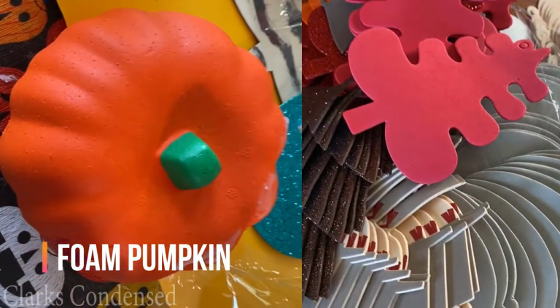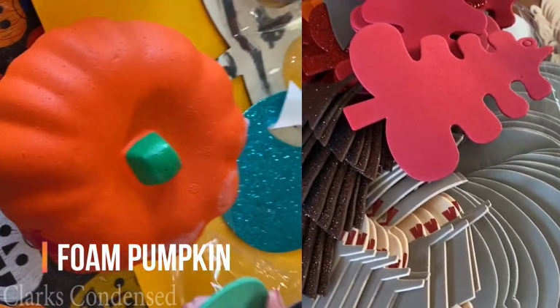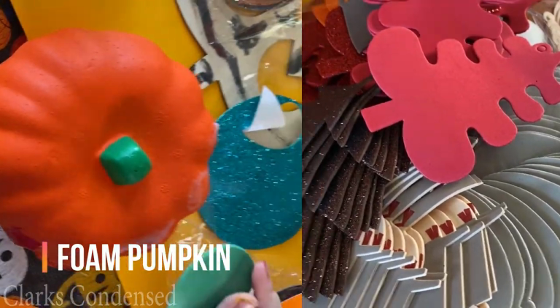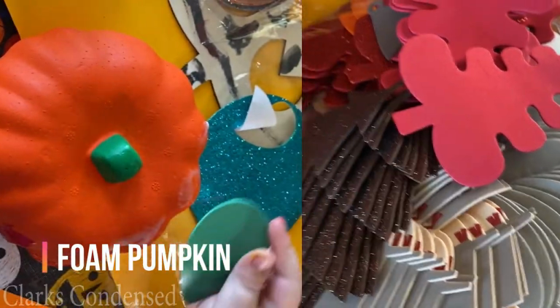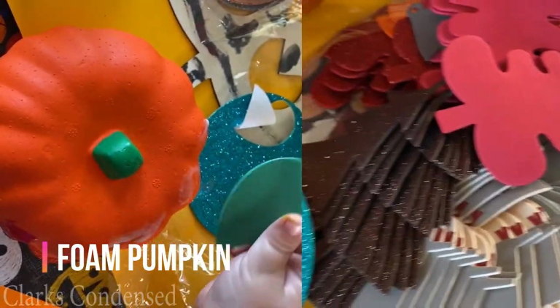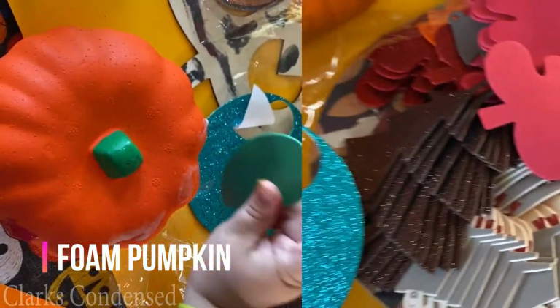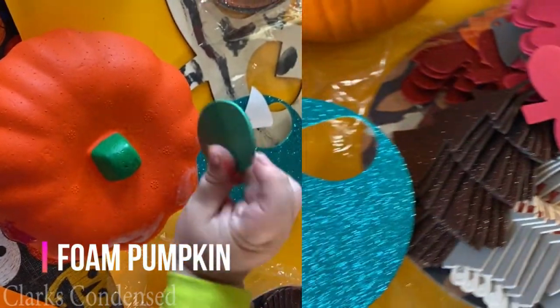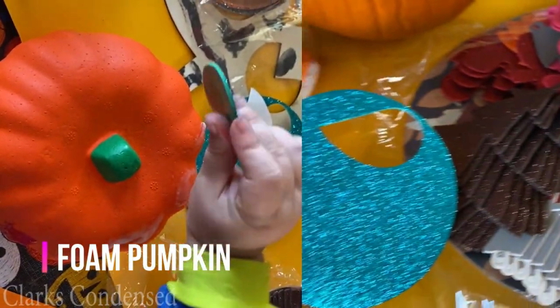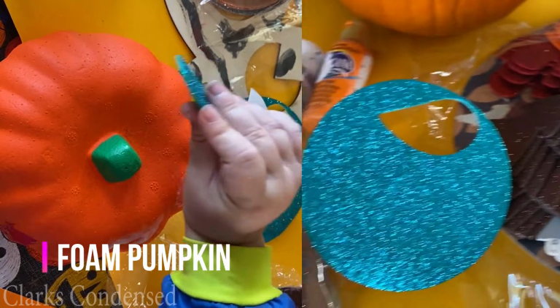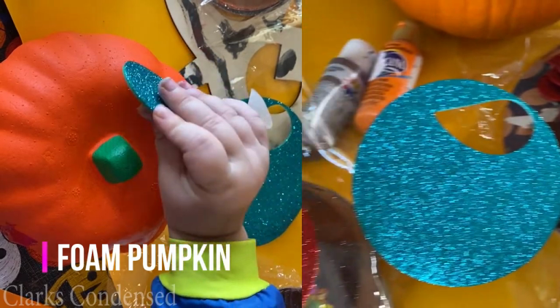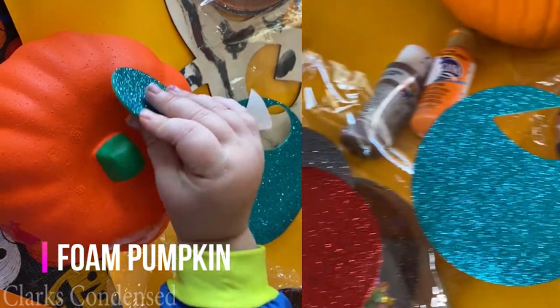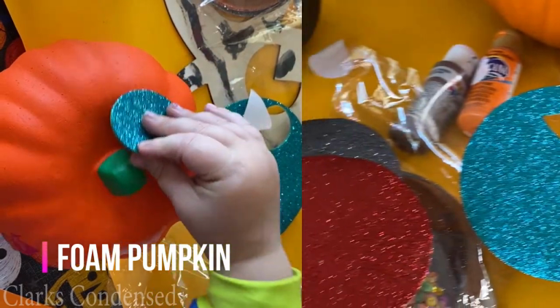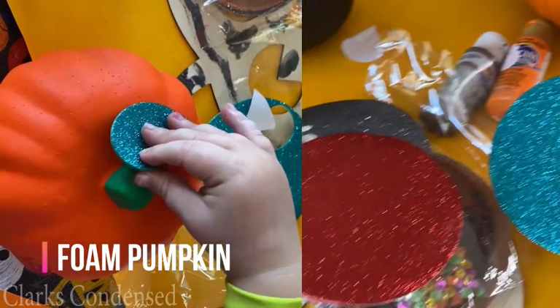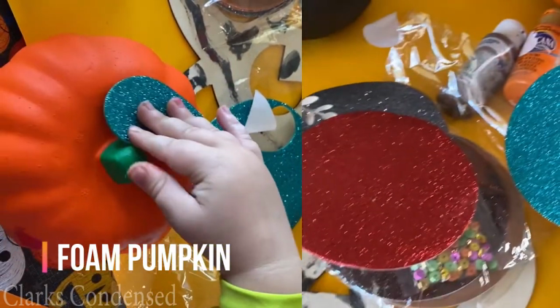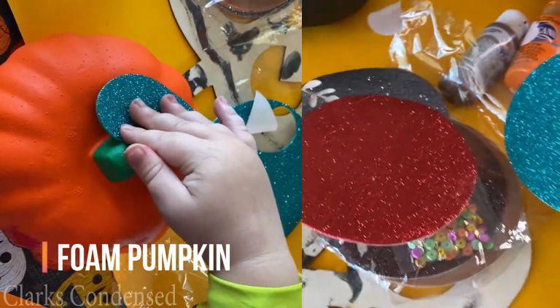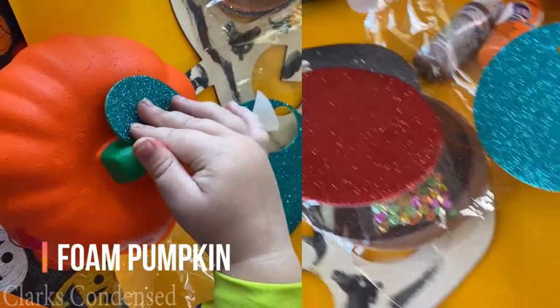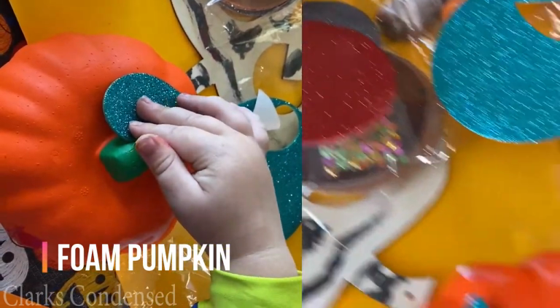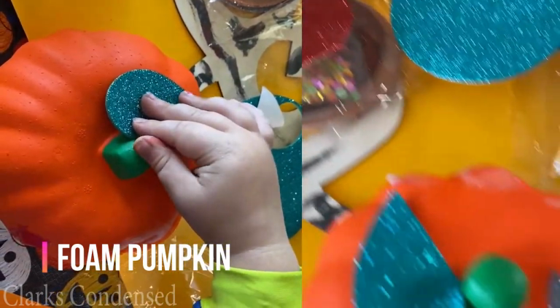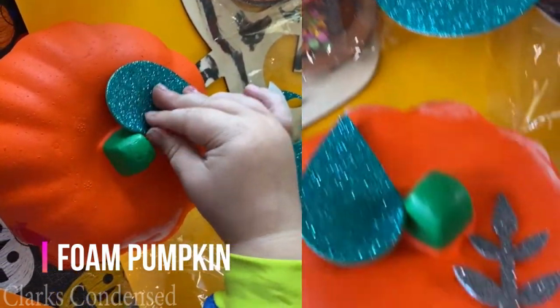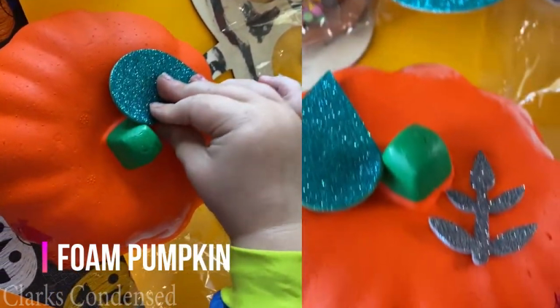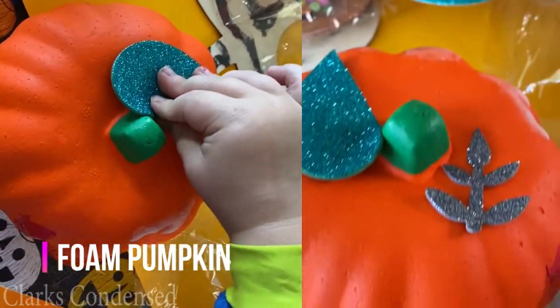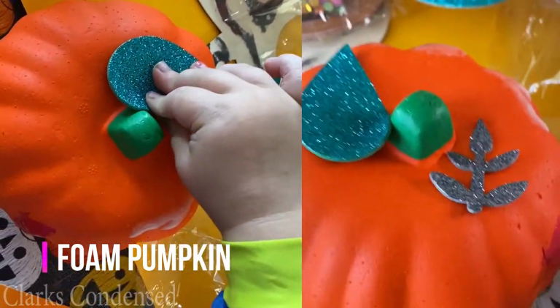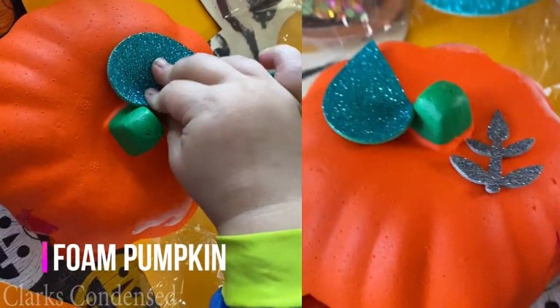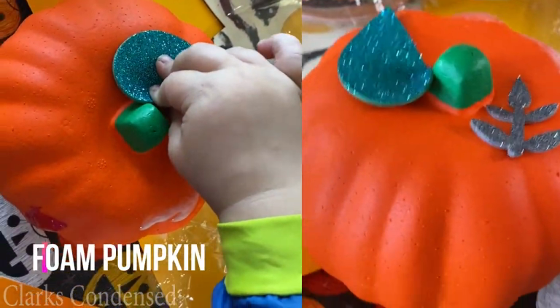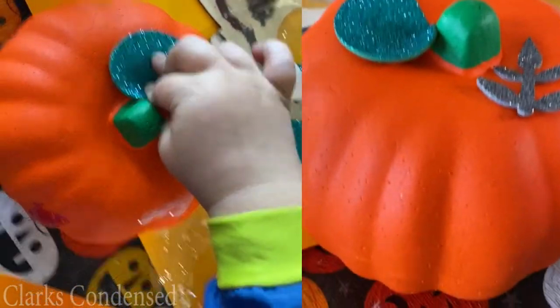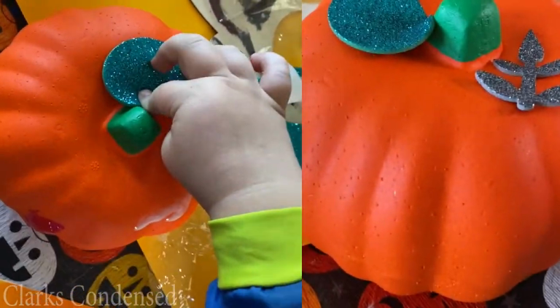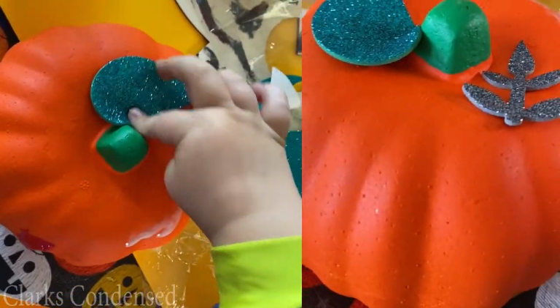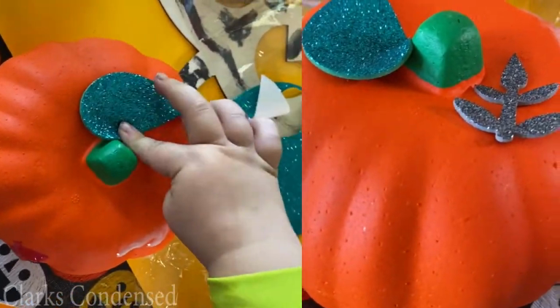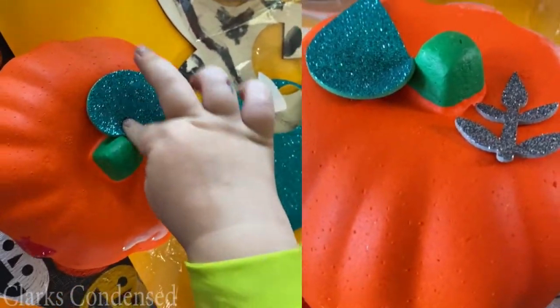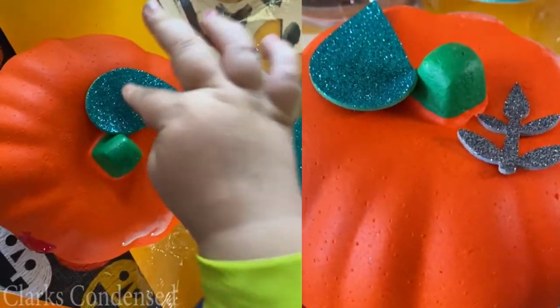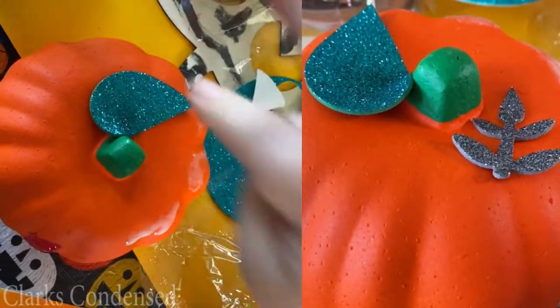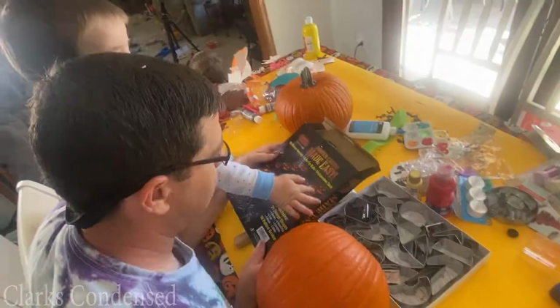And then we have the foam pumpkin — we got that at the Dollar Tree and foam stickers at Joann's, and he really enjoyed doing that.